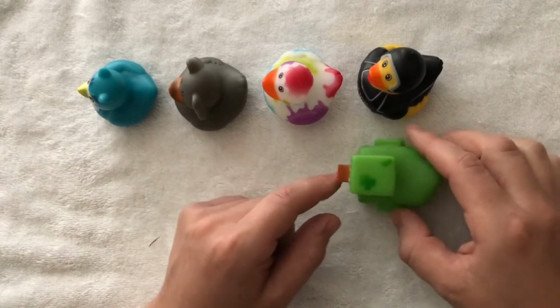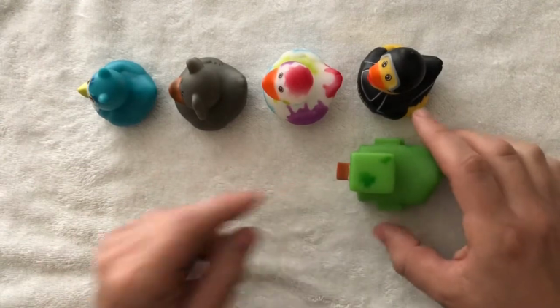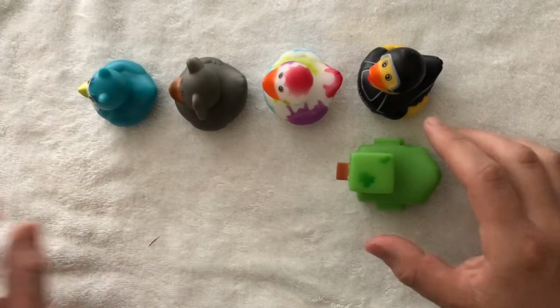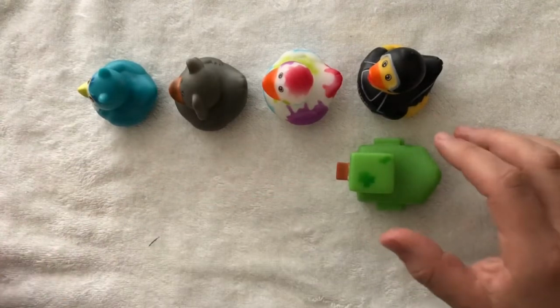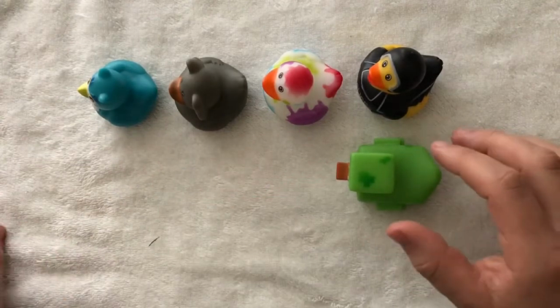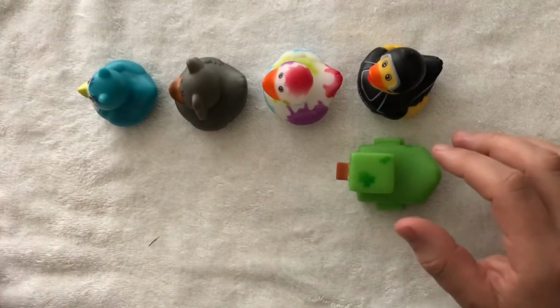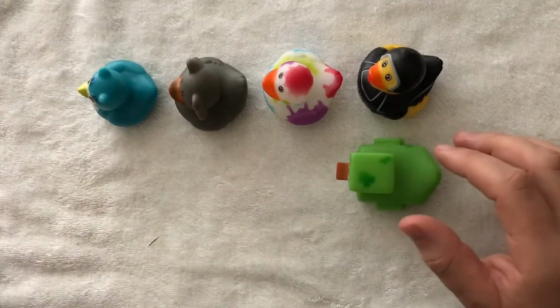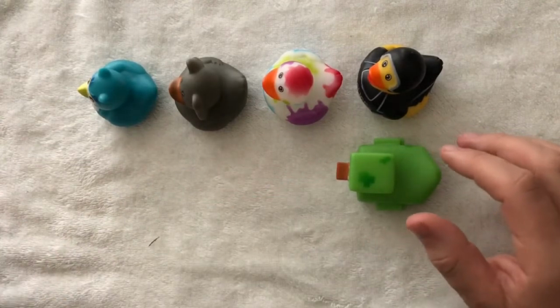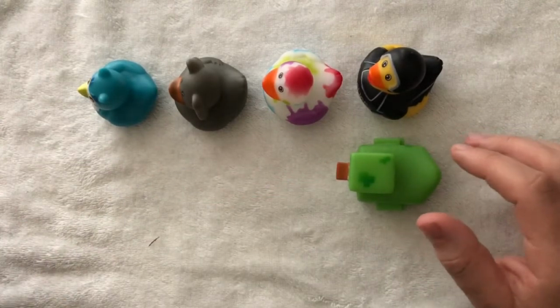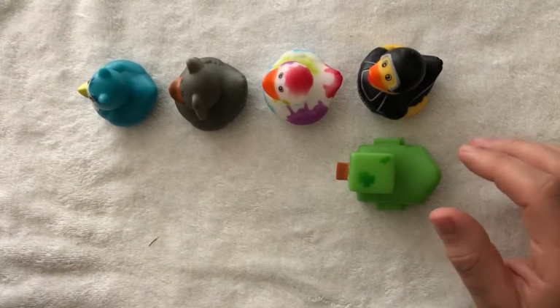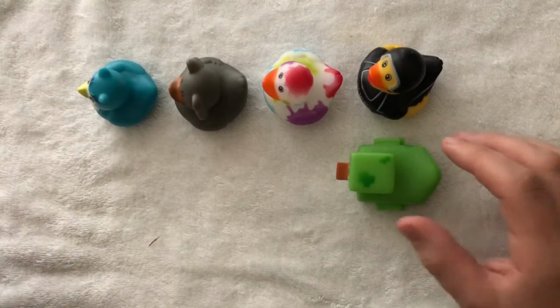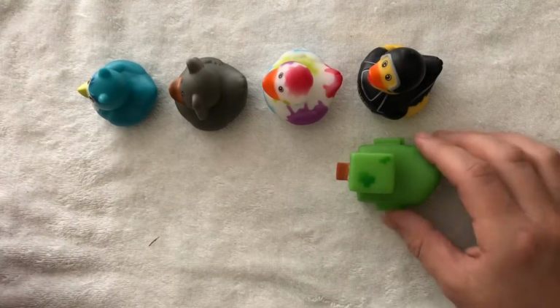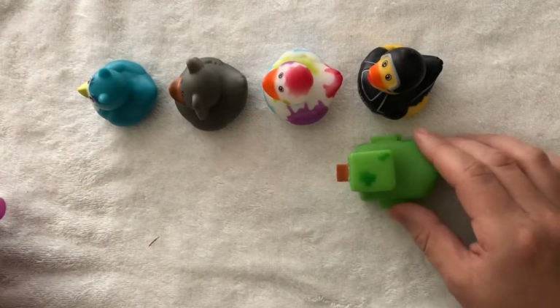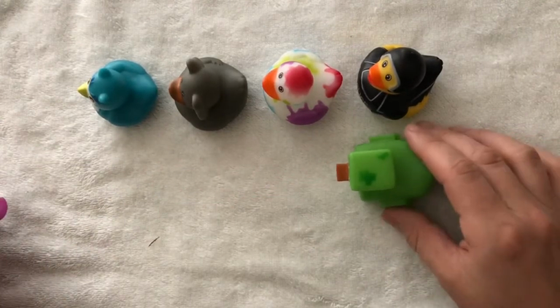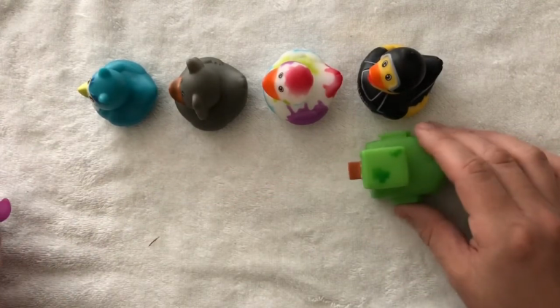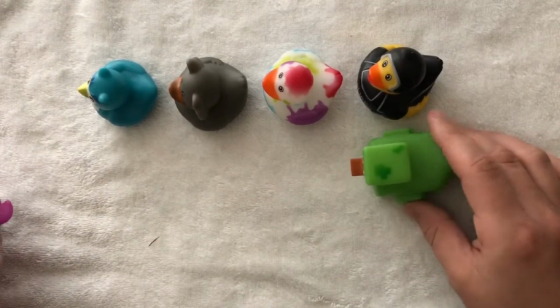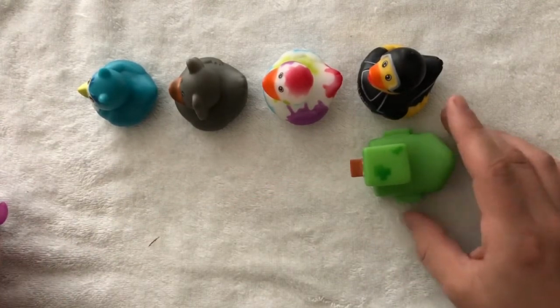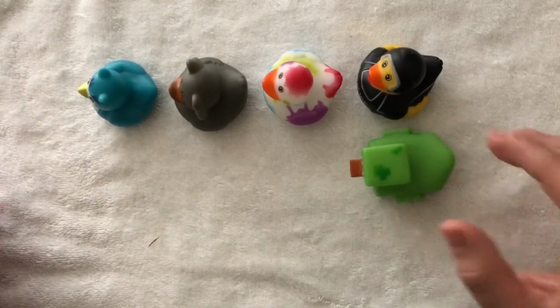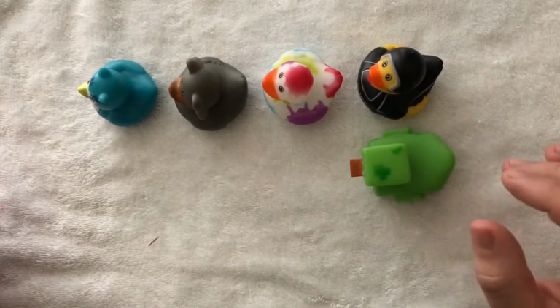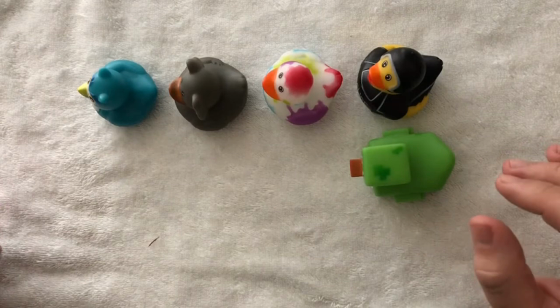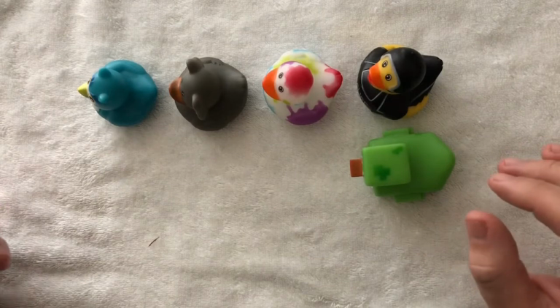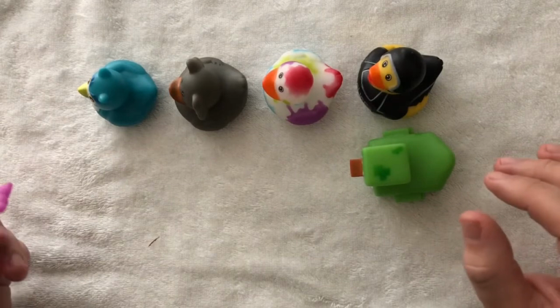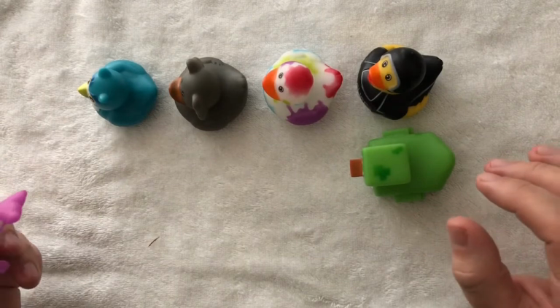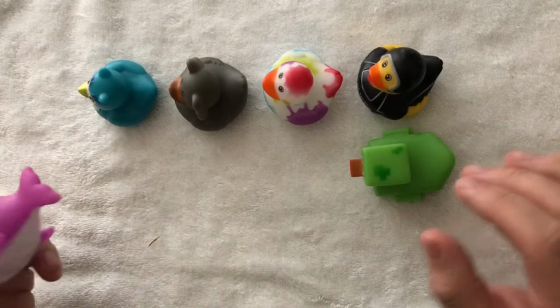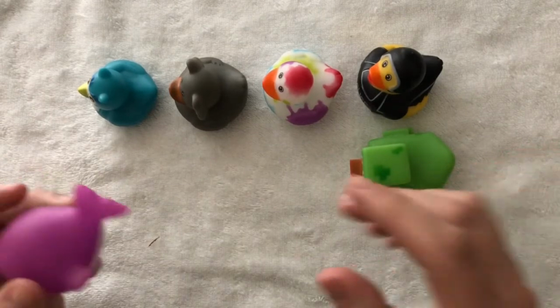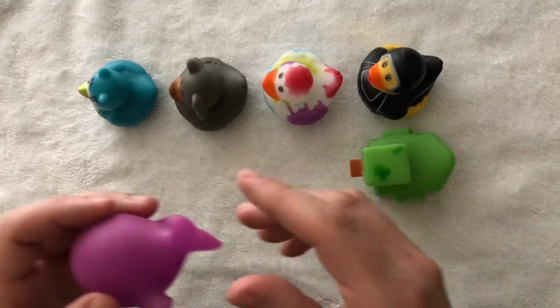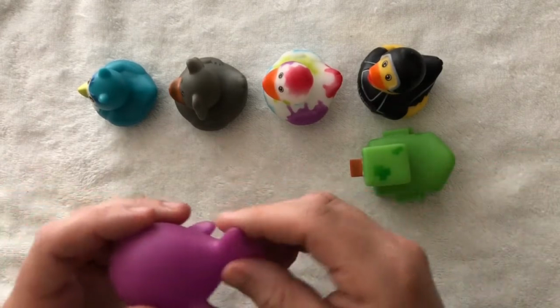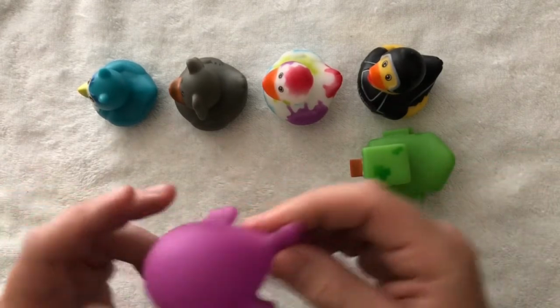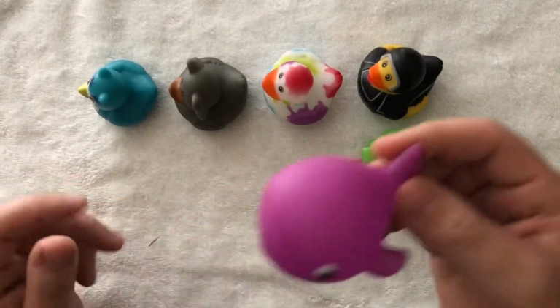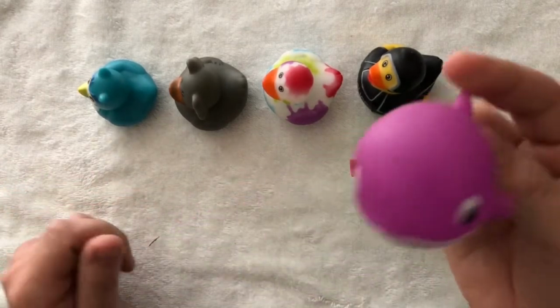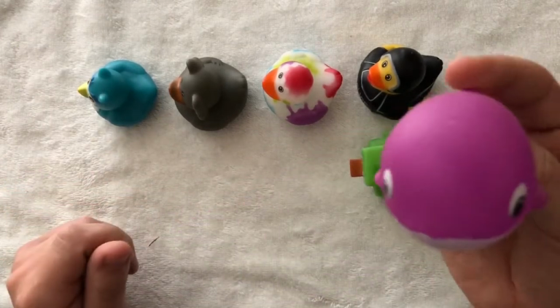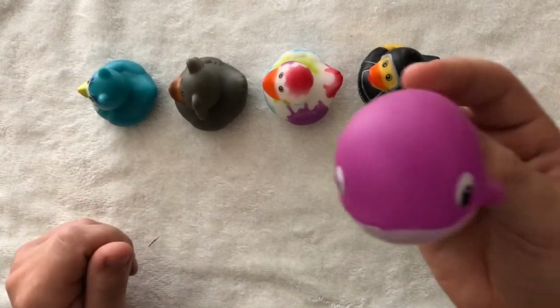The last one is not a ducky, but it came from a rubber ducky machine, so I added it to my collection.